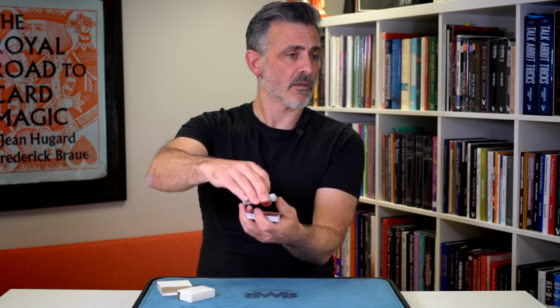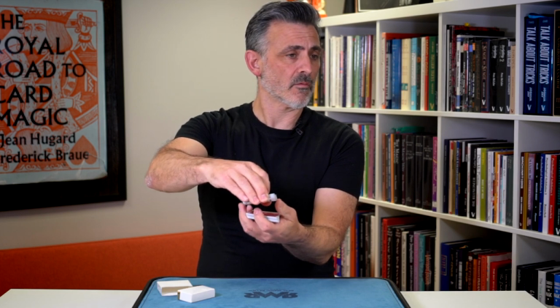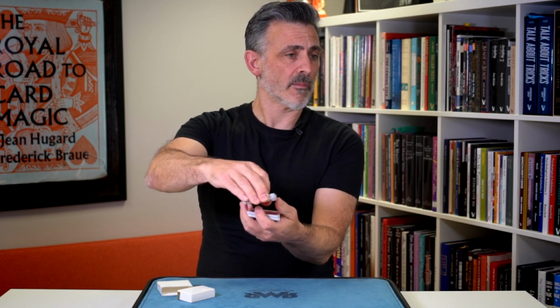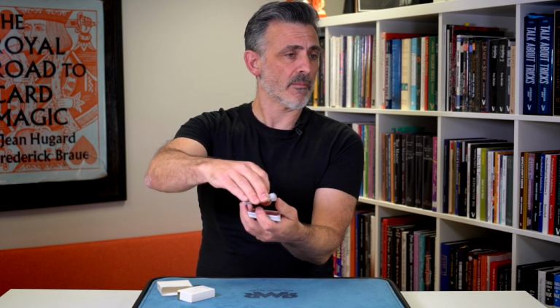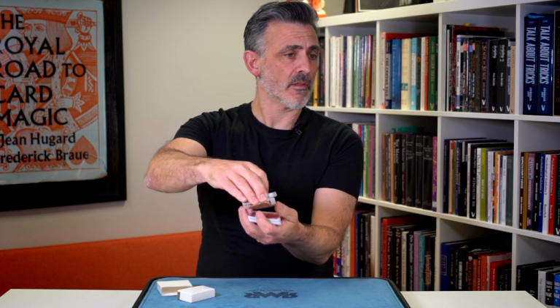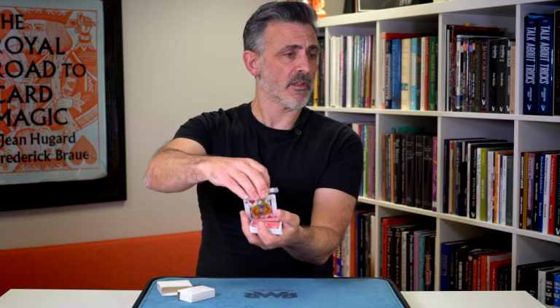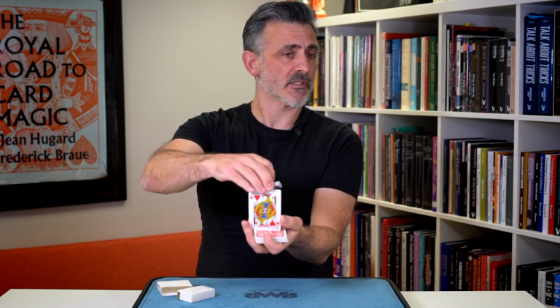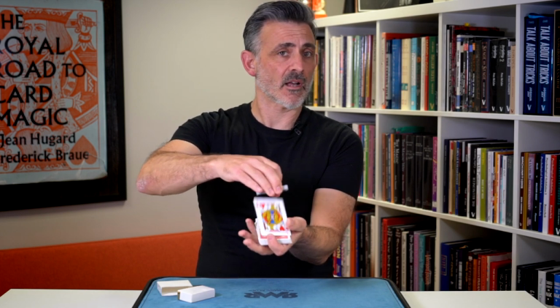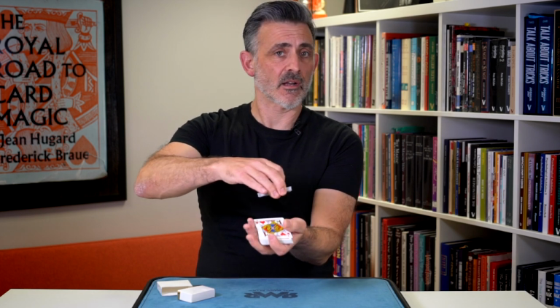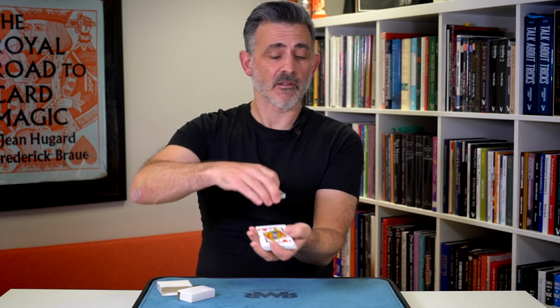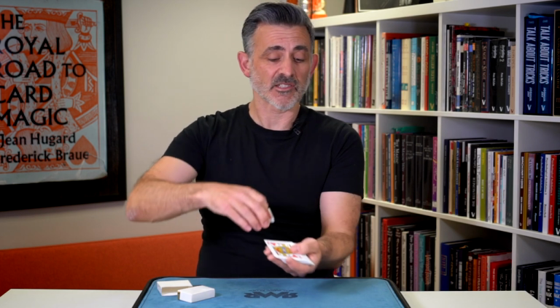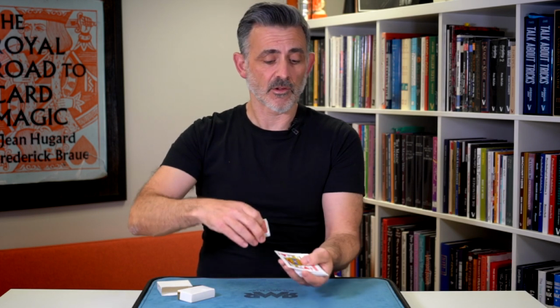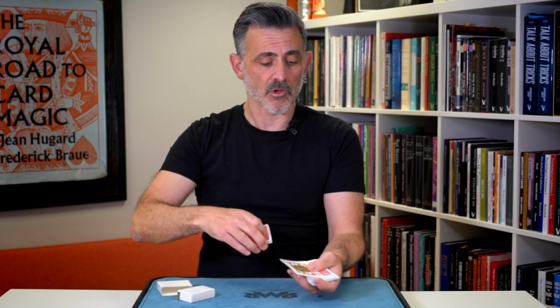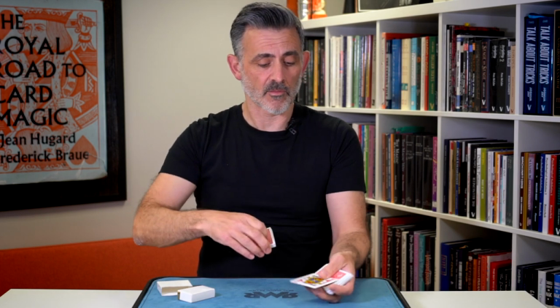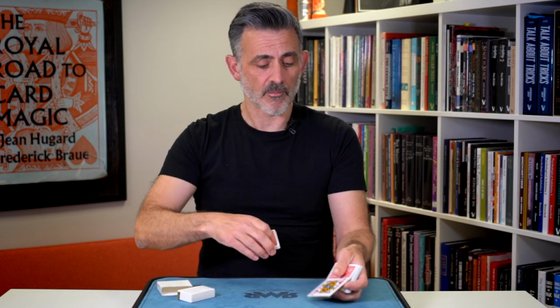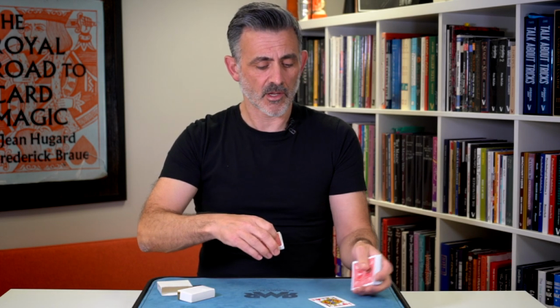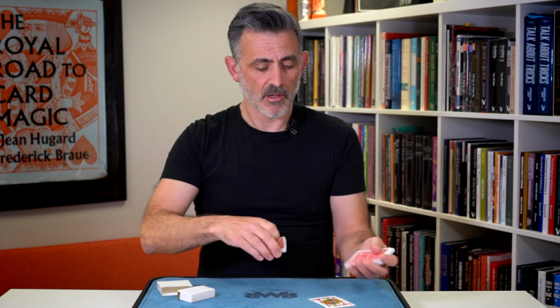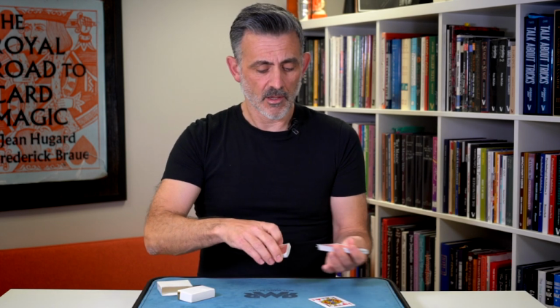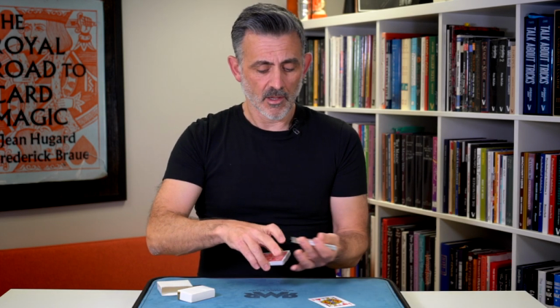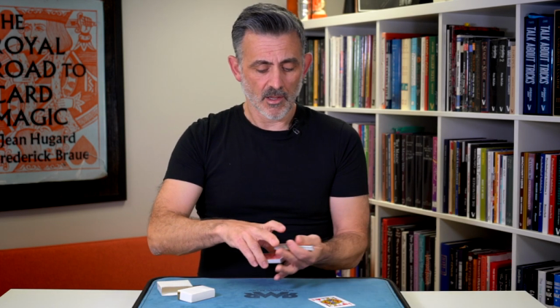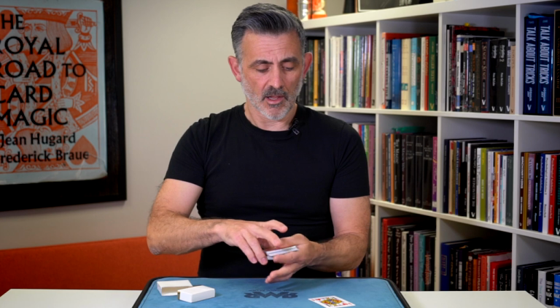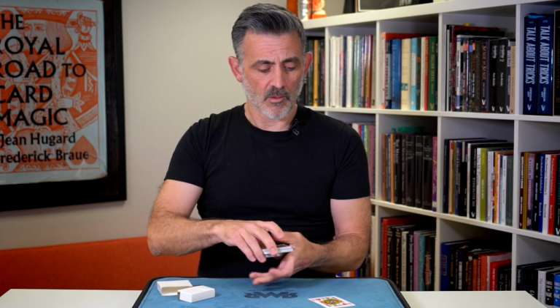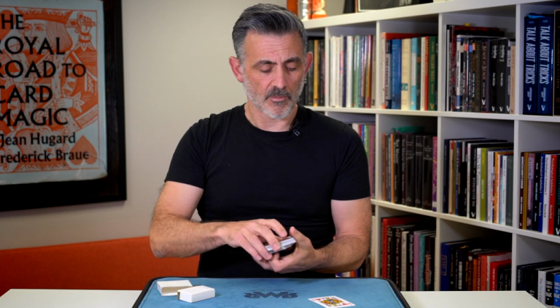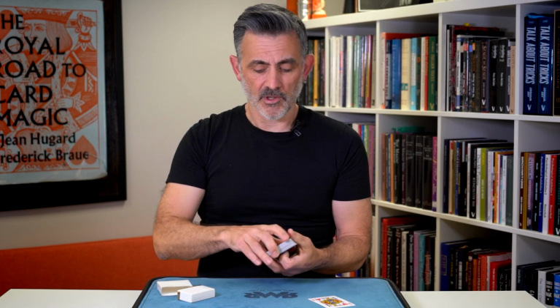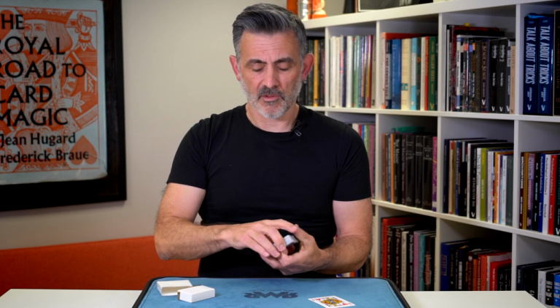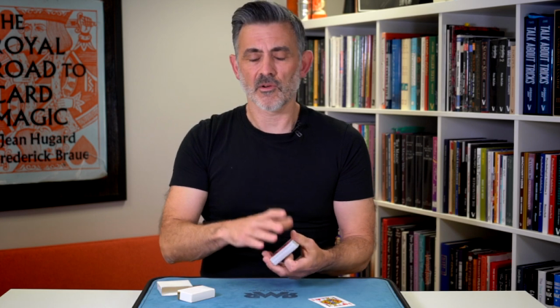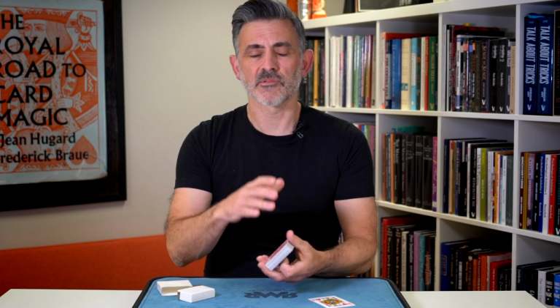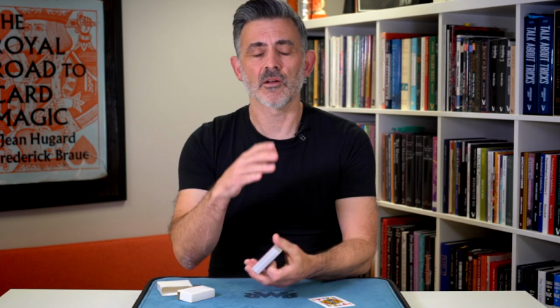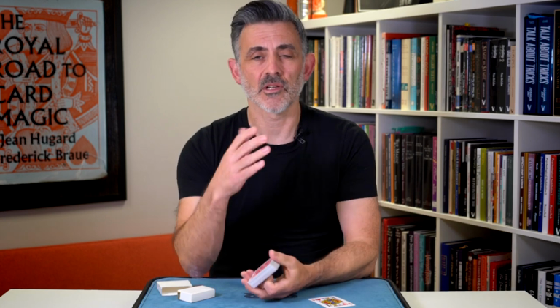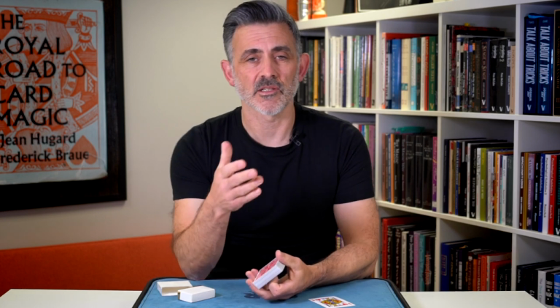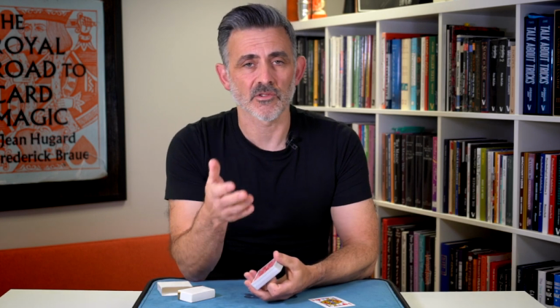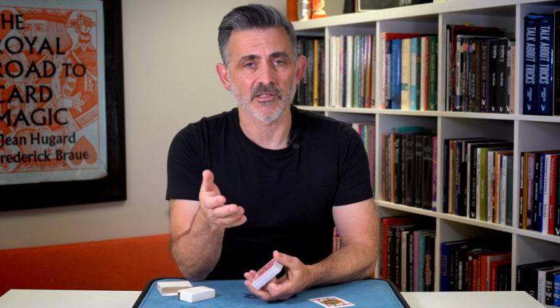And remember this card. Actually, I'm going to remember it. Sorry, I'm totally distracted.